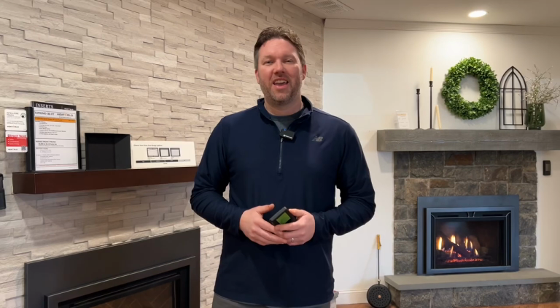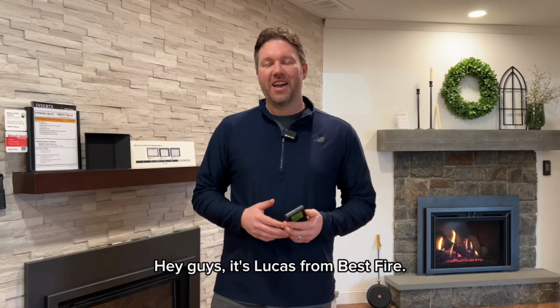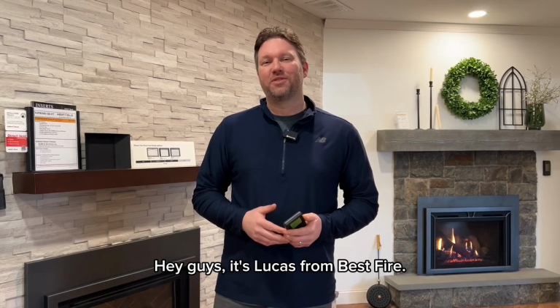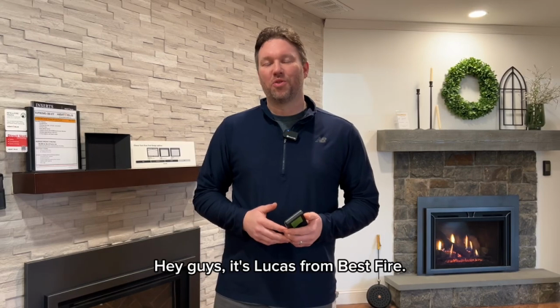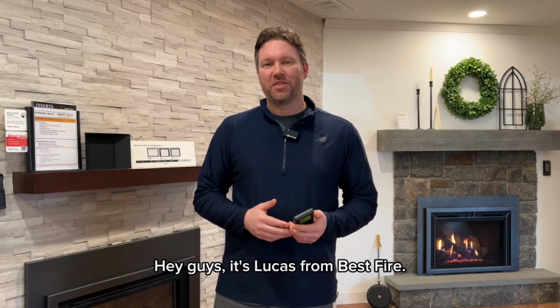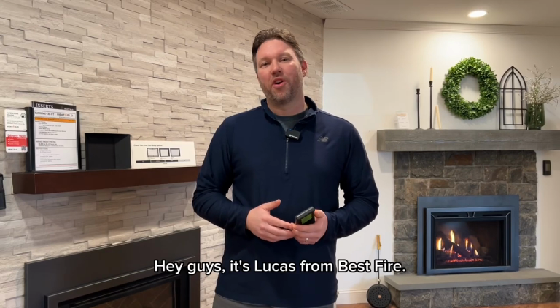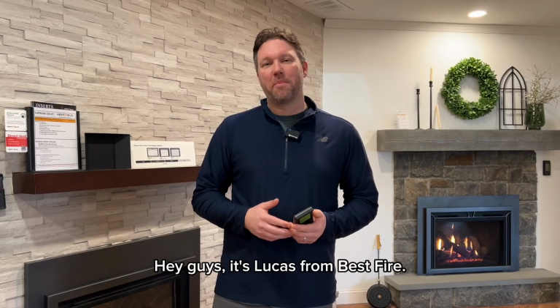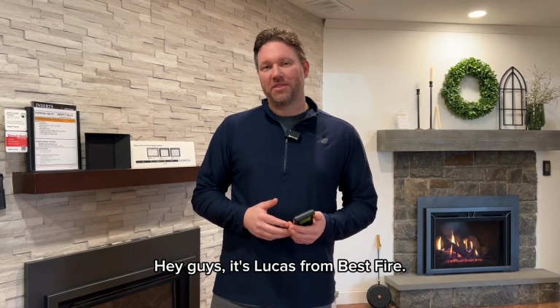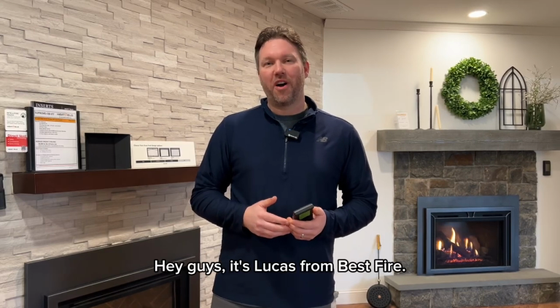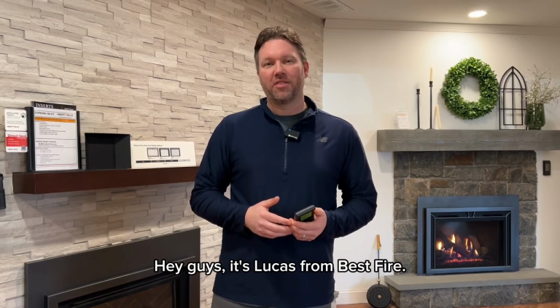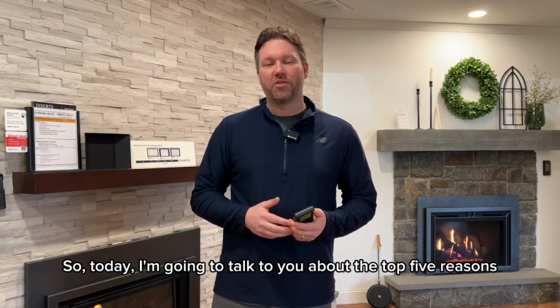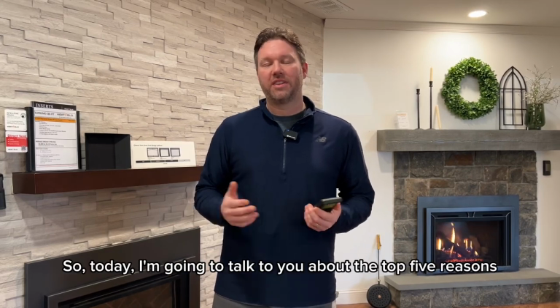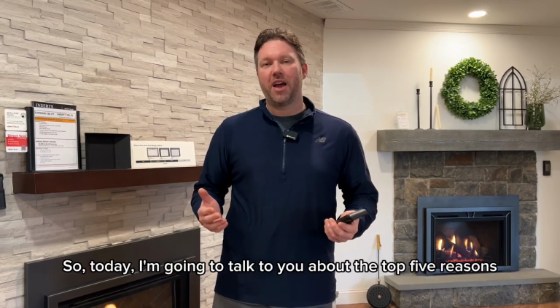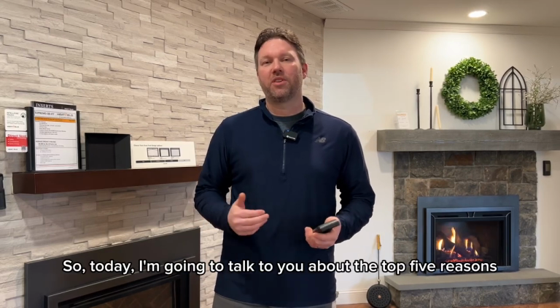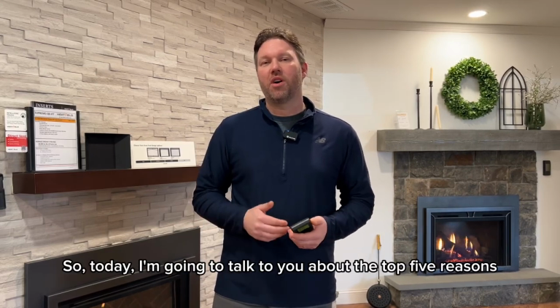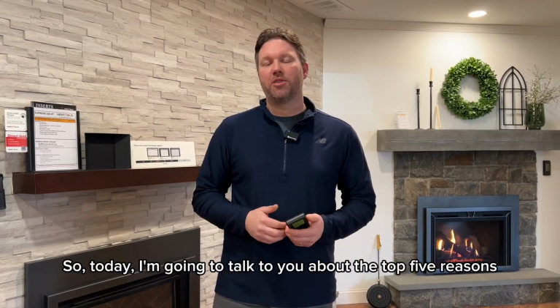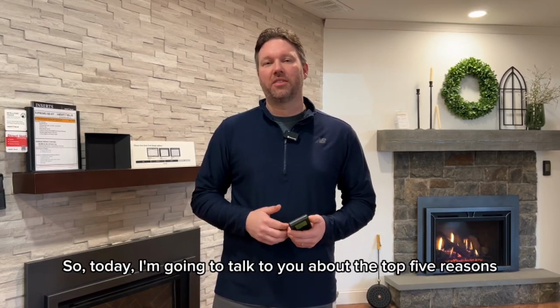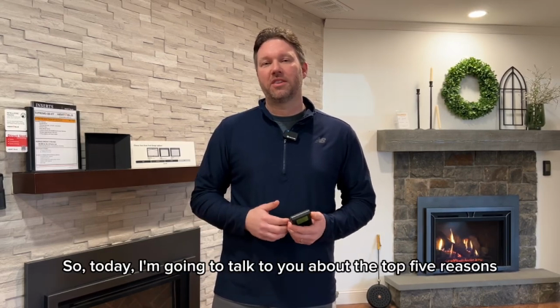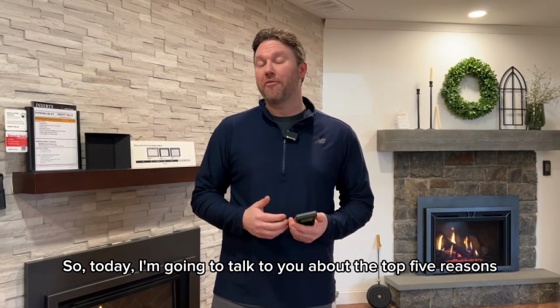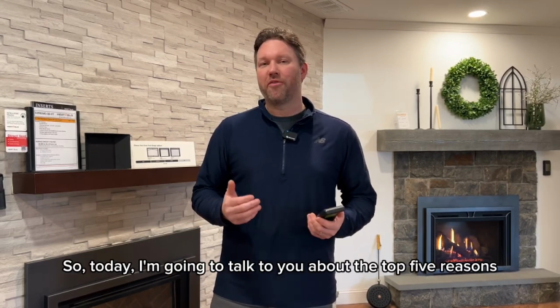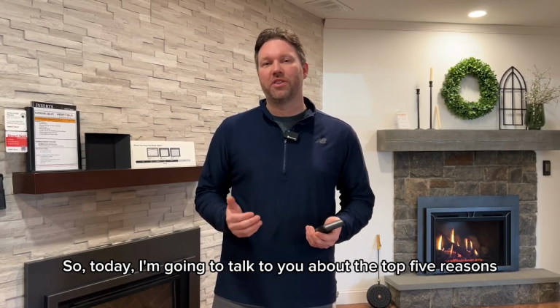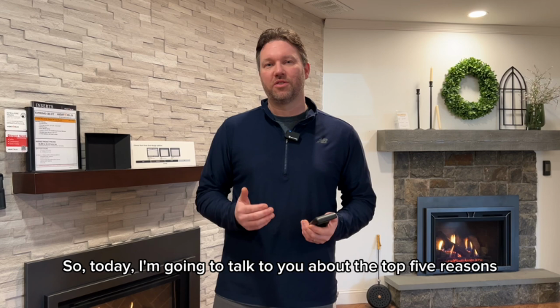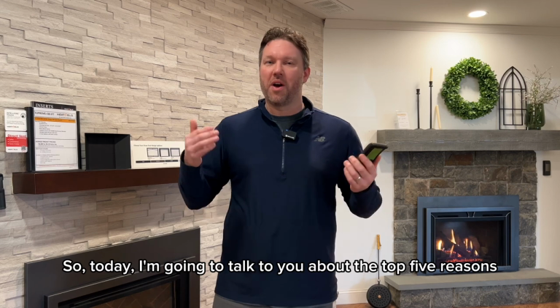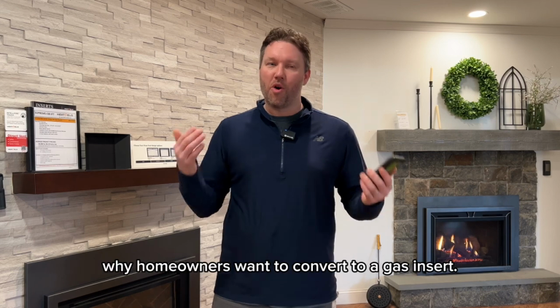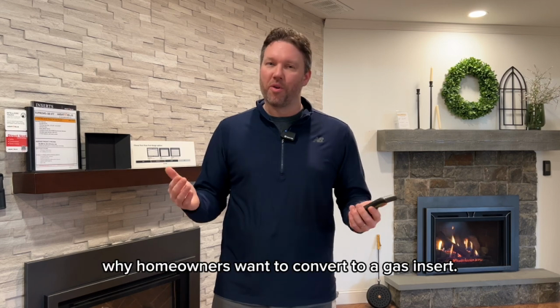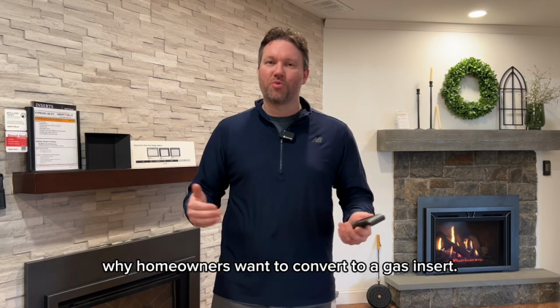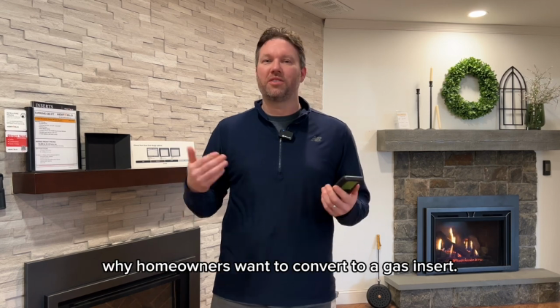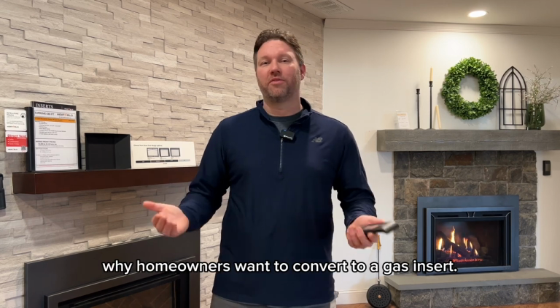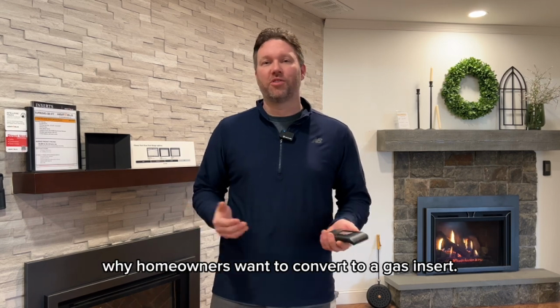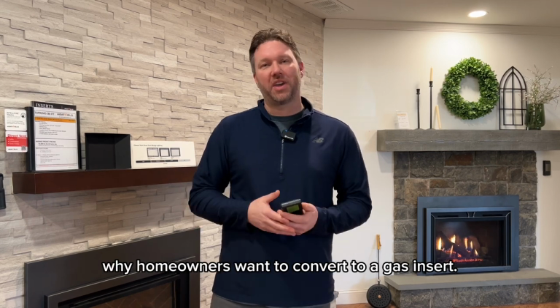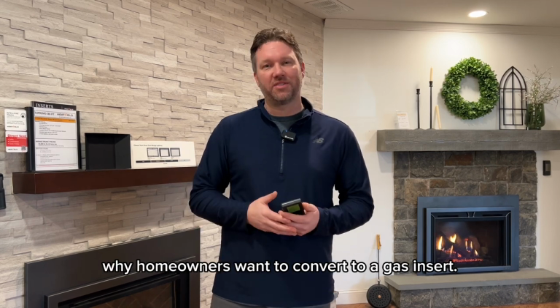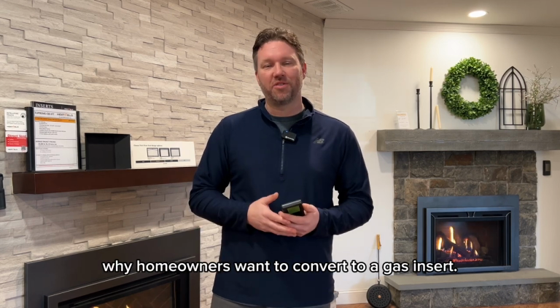Hey guys, it's Lucas from Best Fire. Today I'm going to talk to you about the top five reasons why homeowners want to convert to a gas insert.